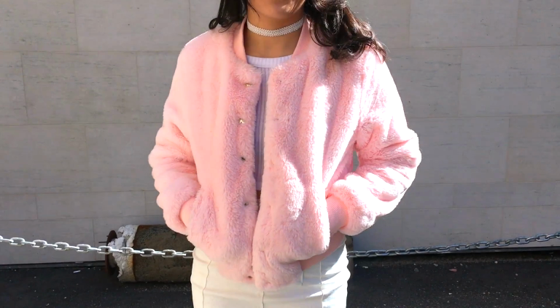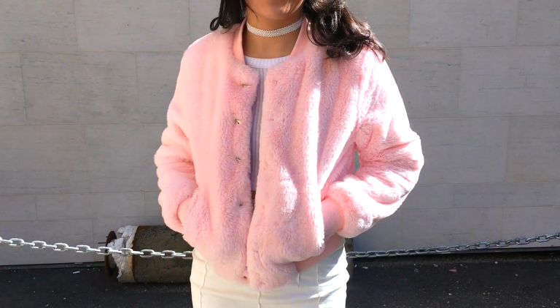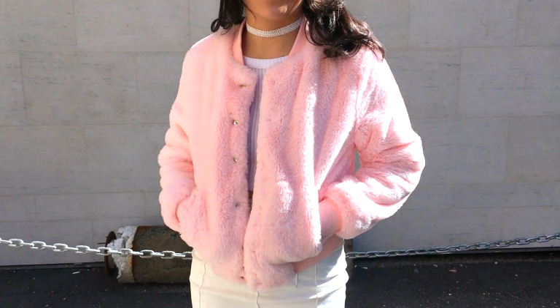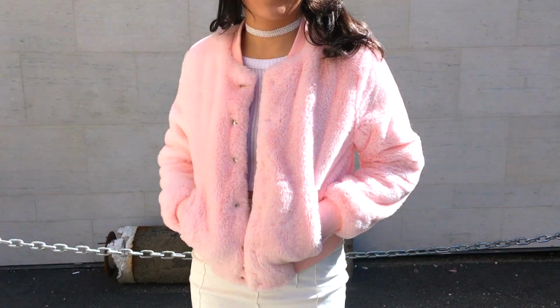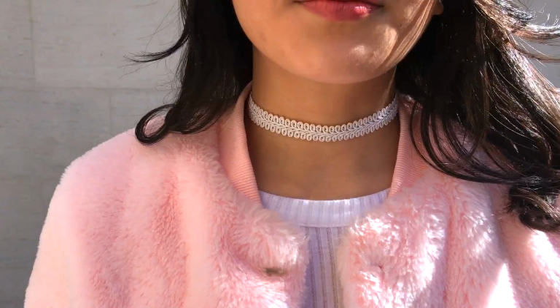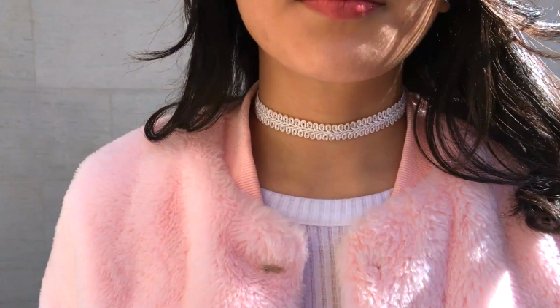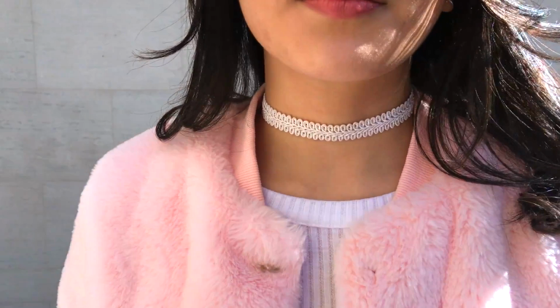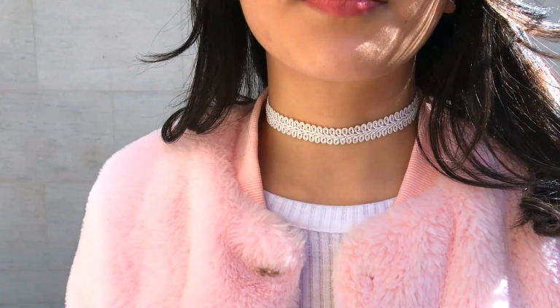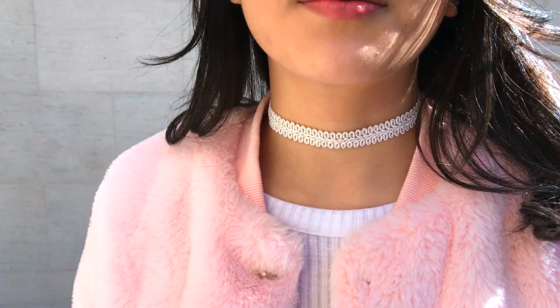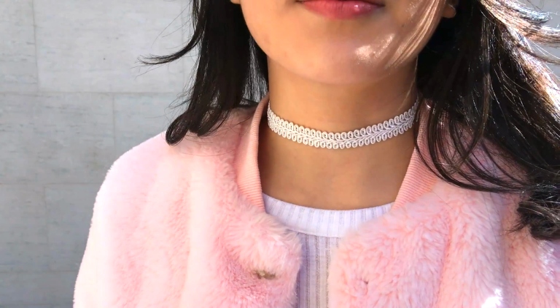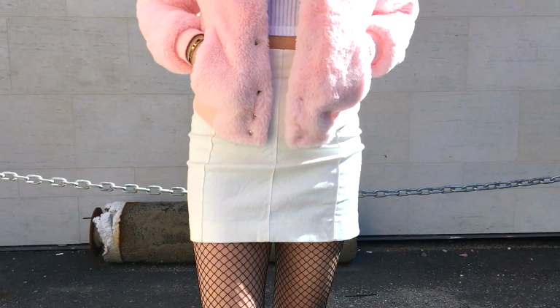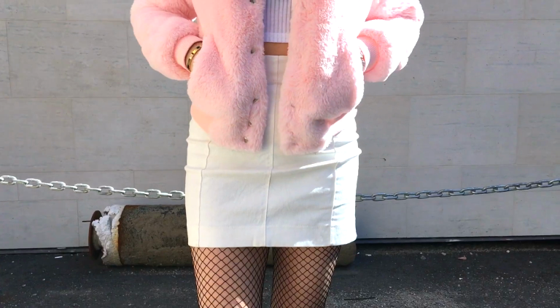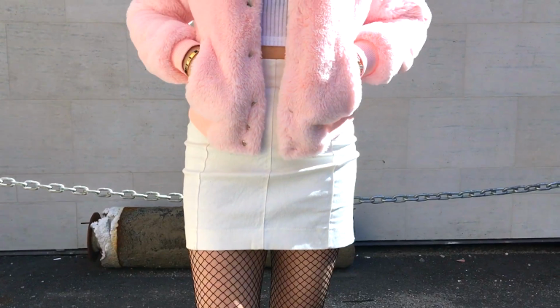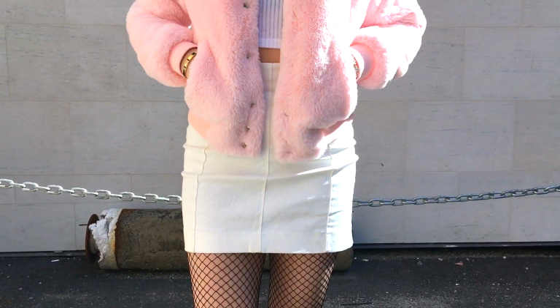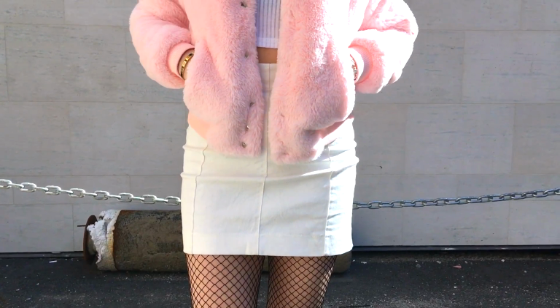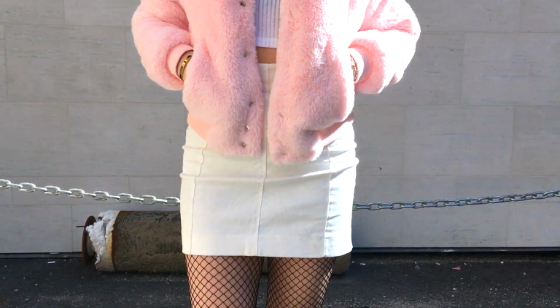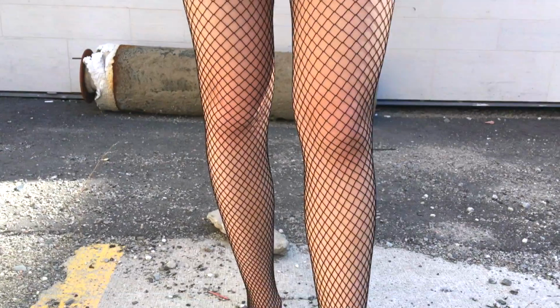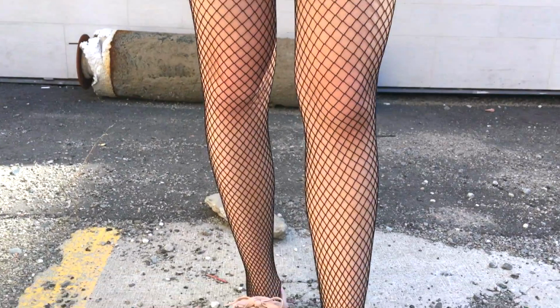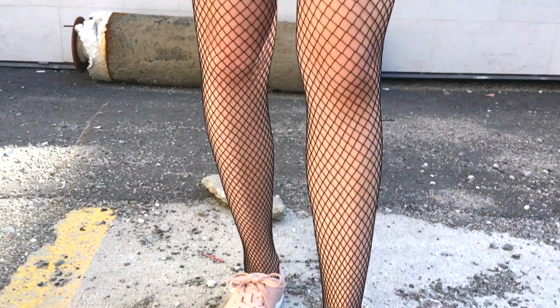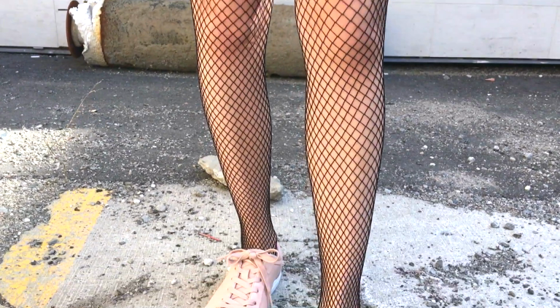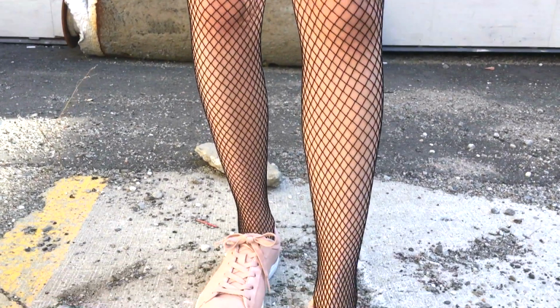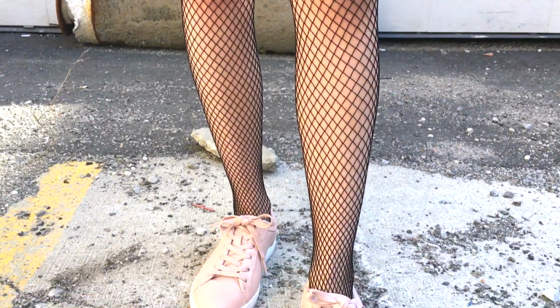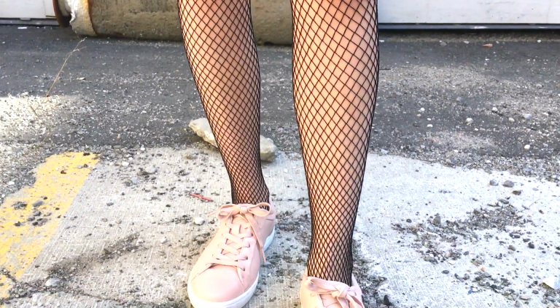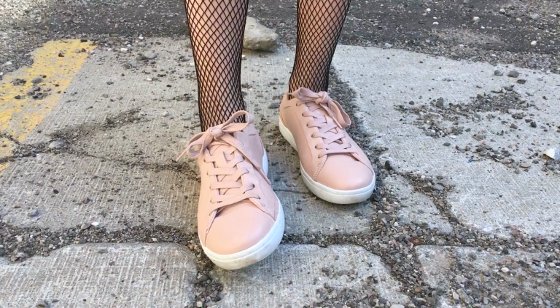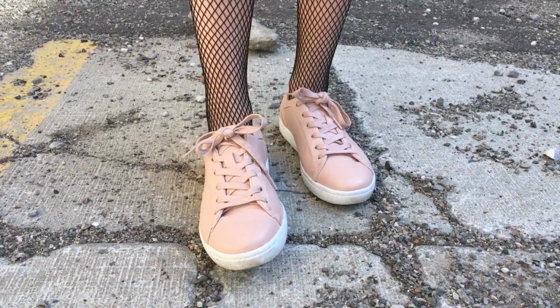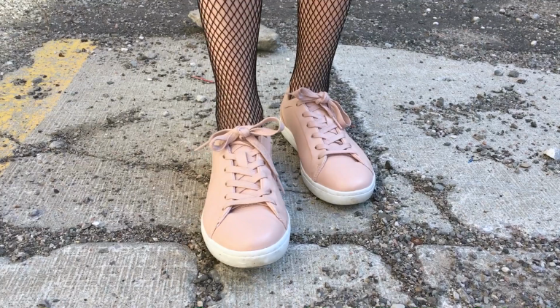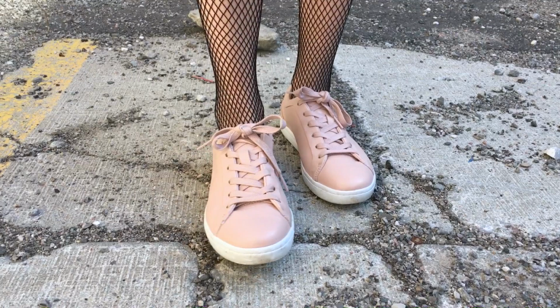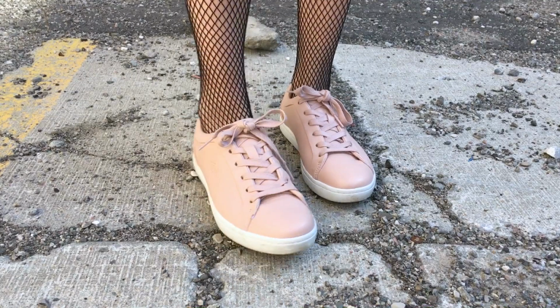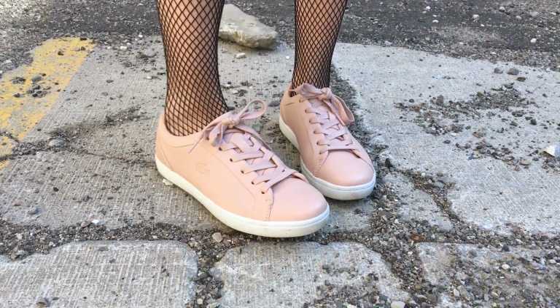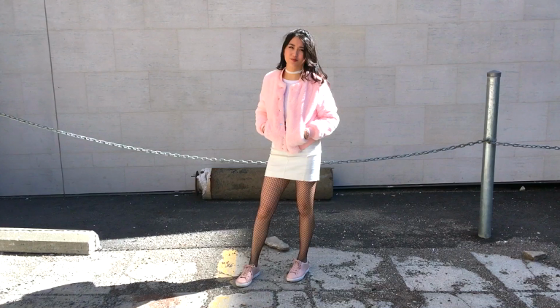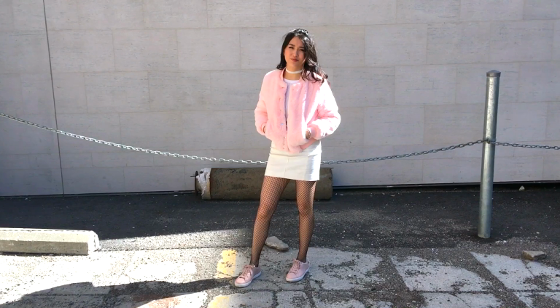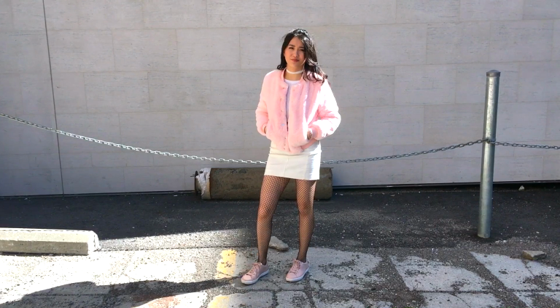I love that the weather is now allowing me to wear my fluffy jackets without something on top, so now it can be seen in all its fluffy glory.